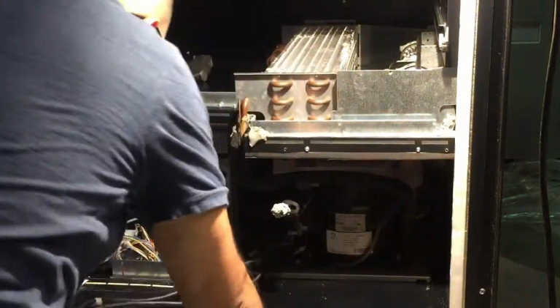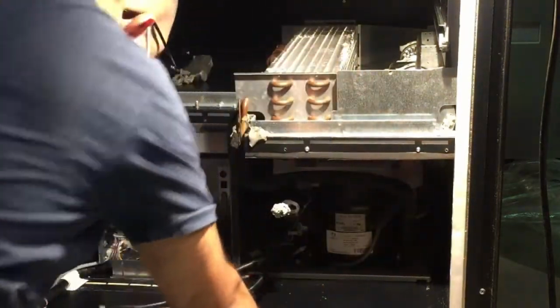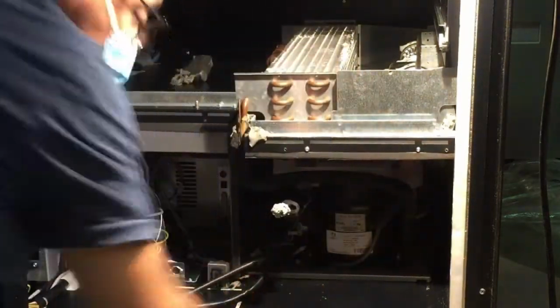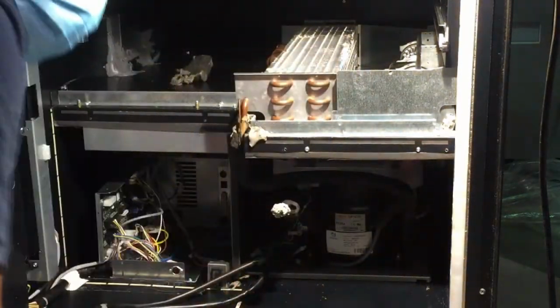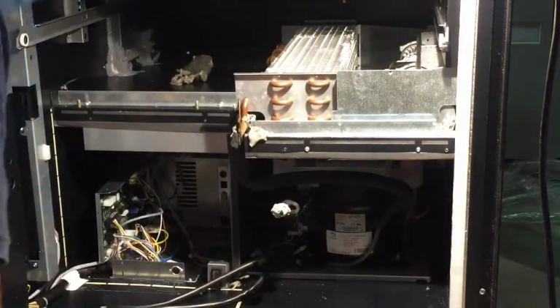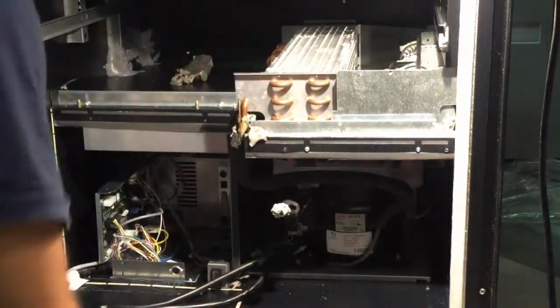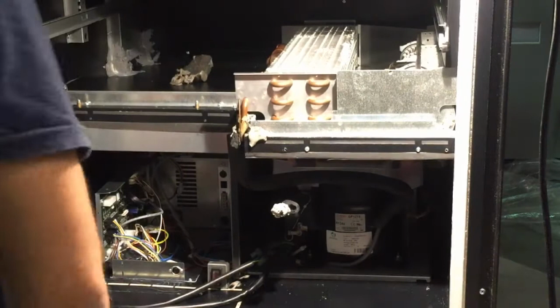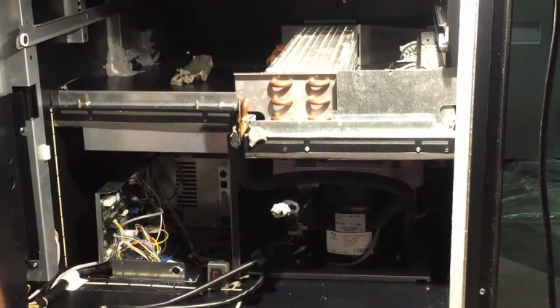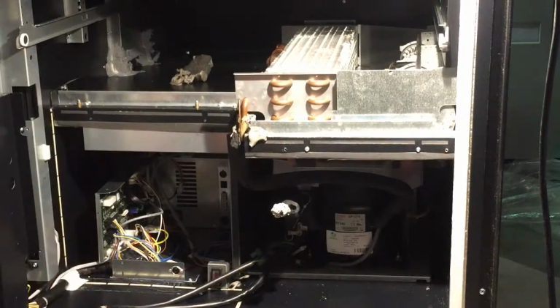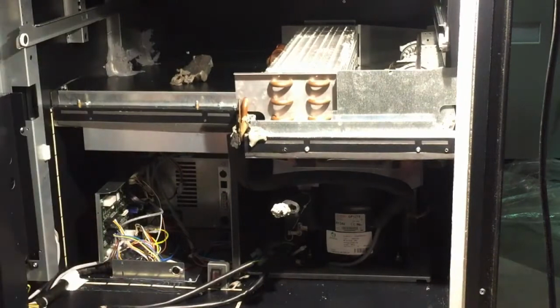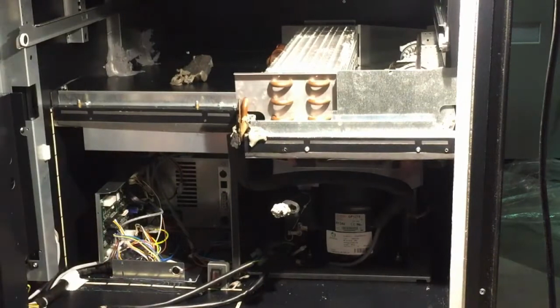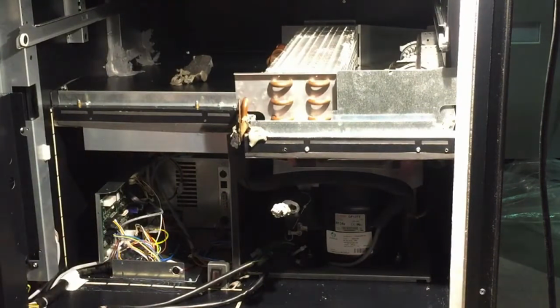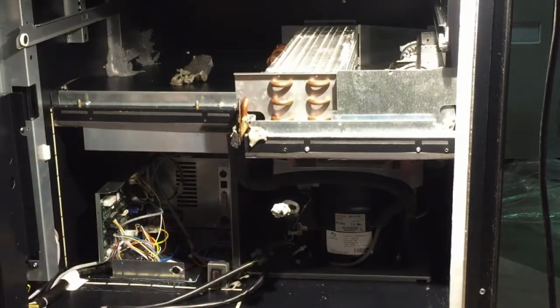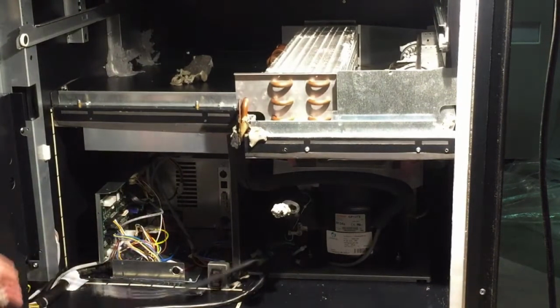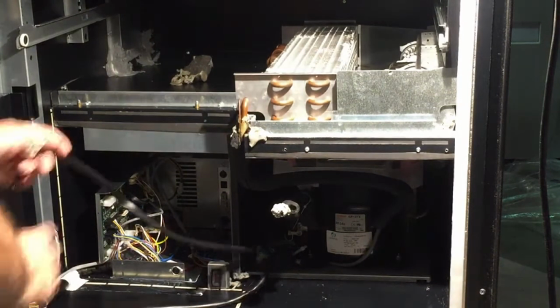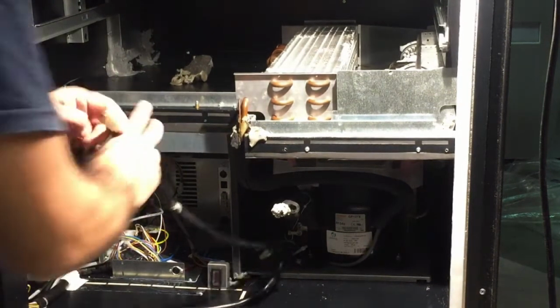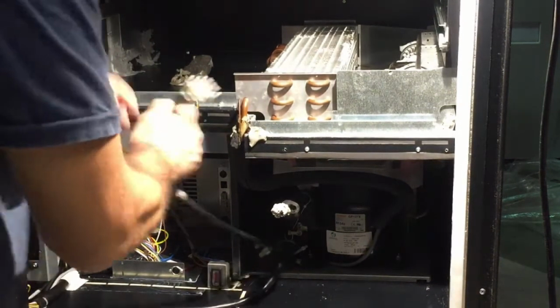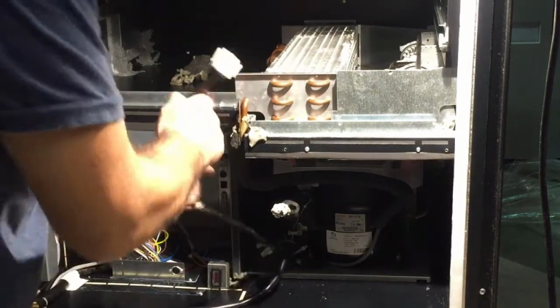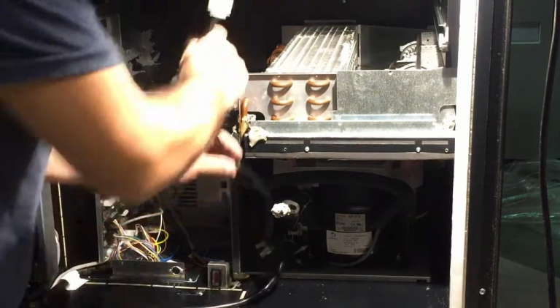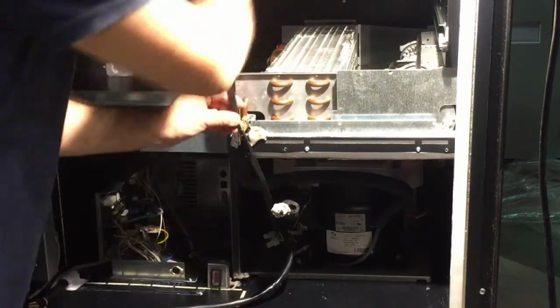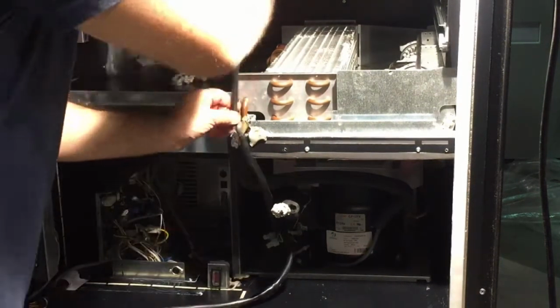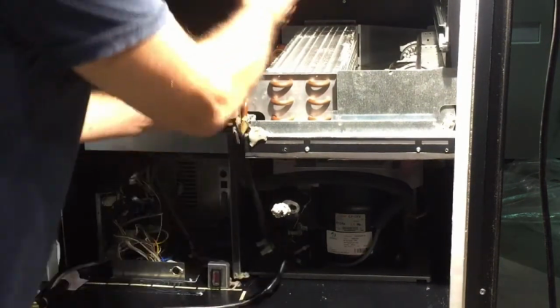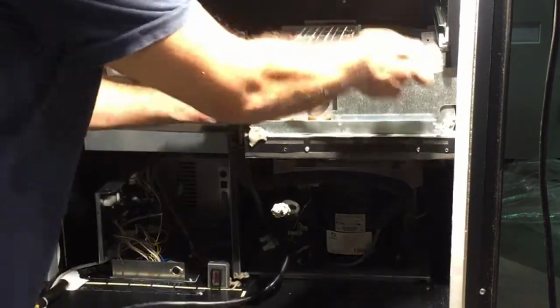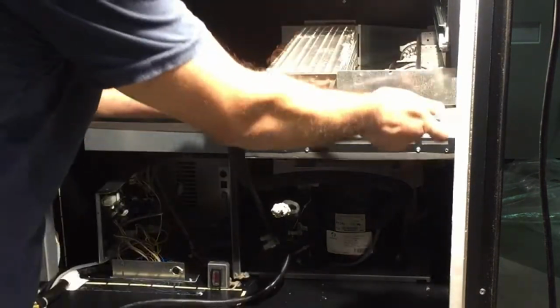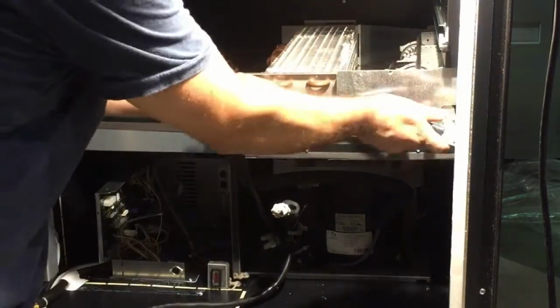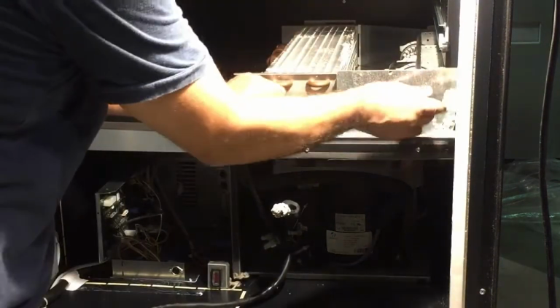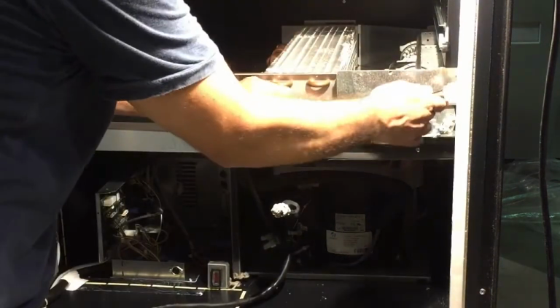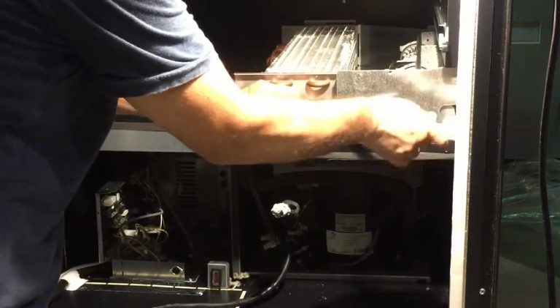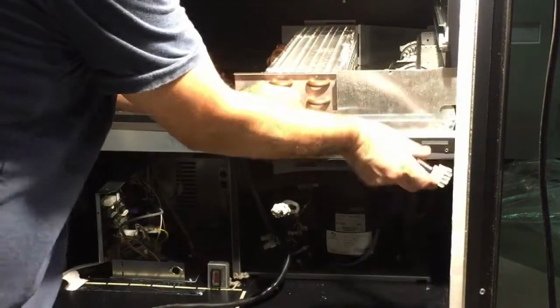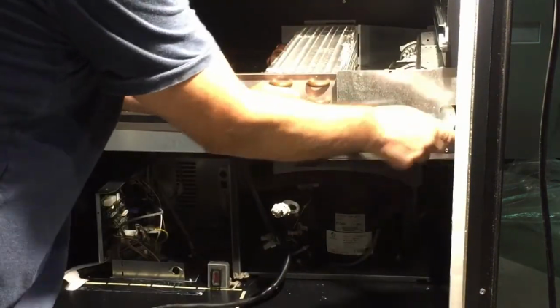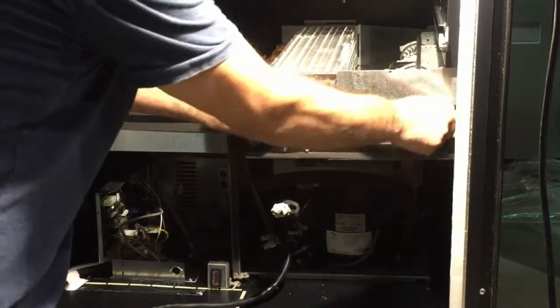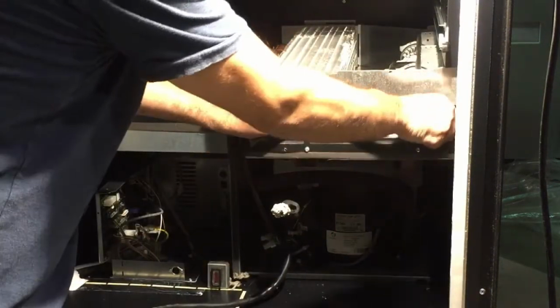Once you have everything placed in, you will connect the power and the barrel fan.